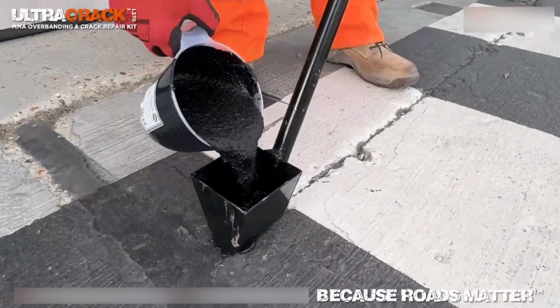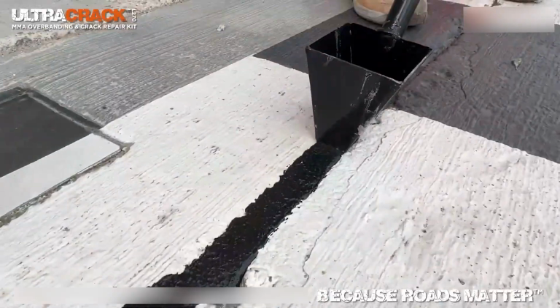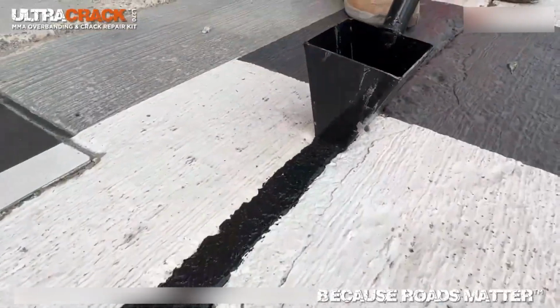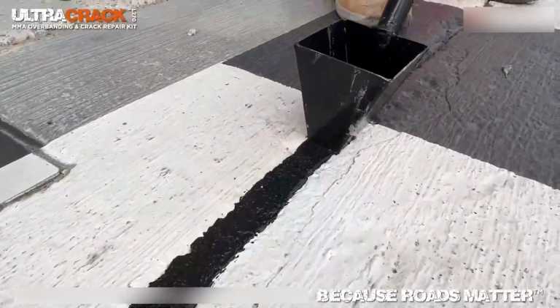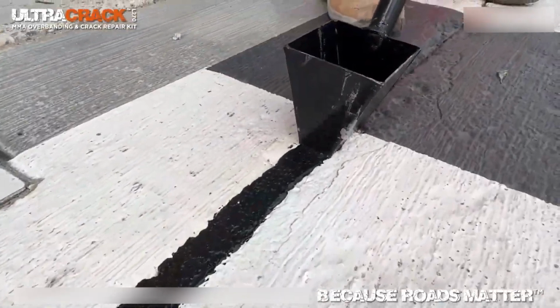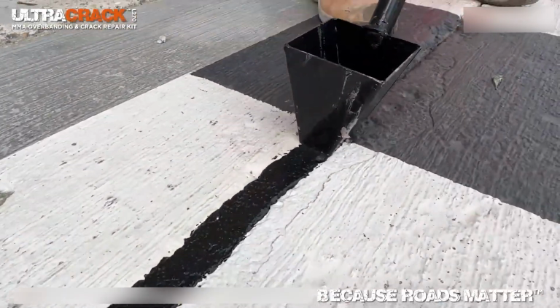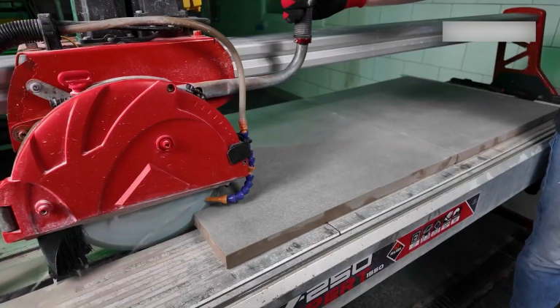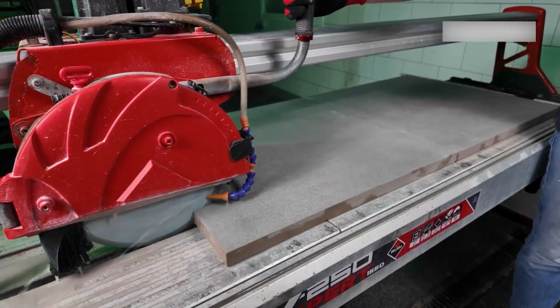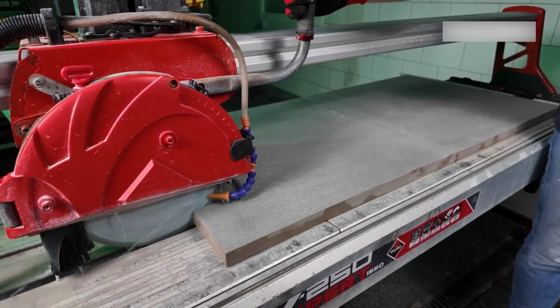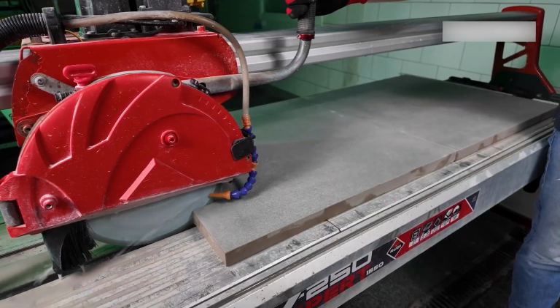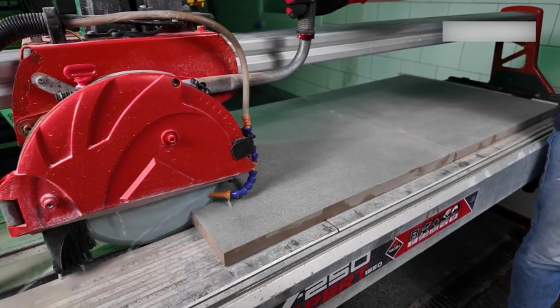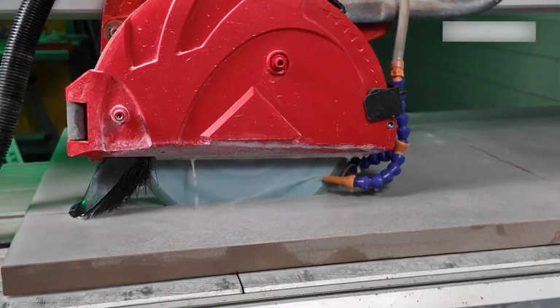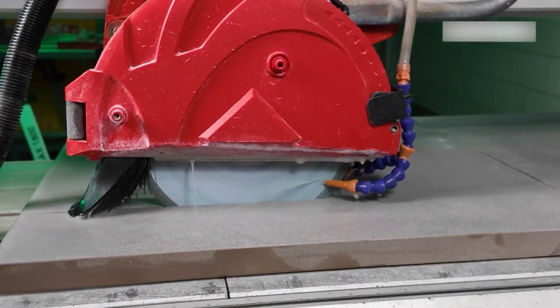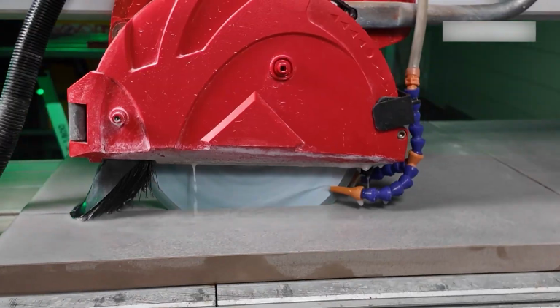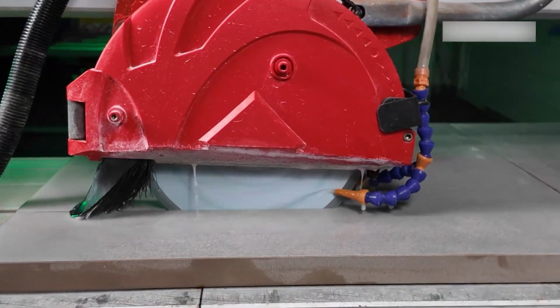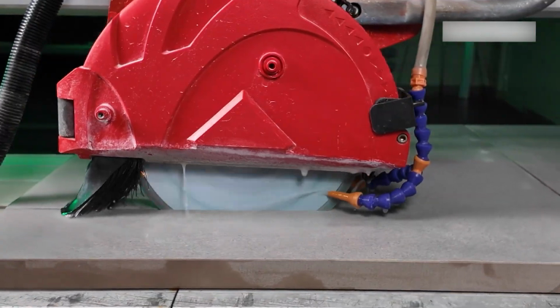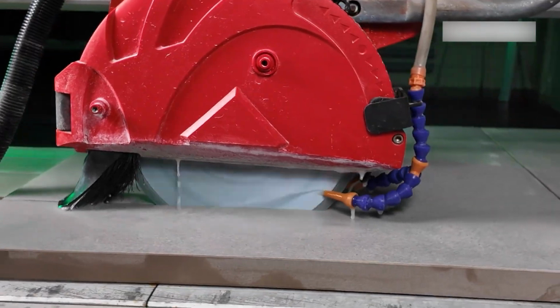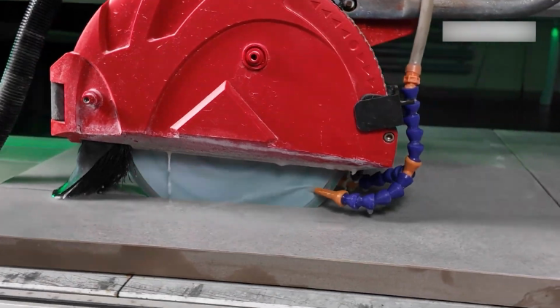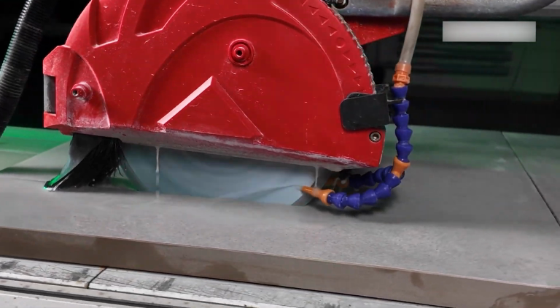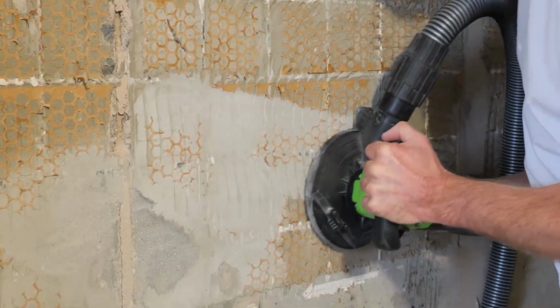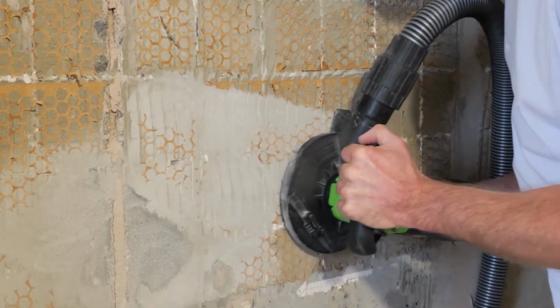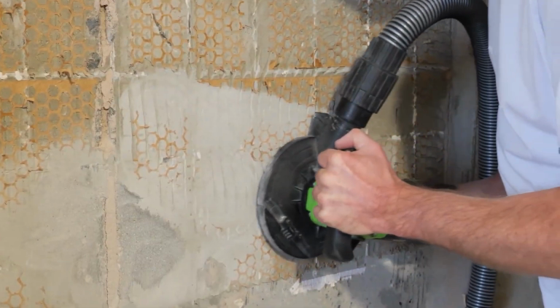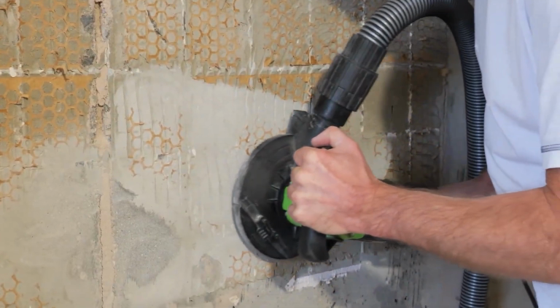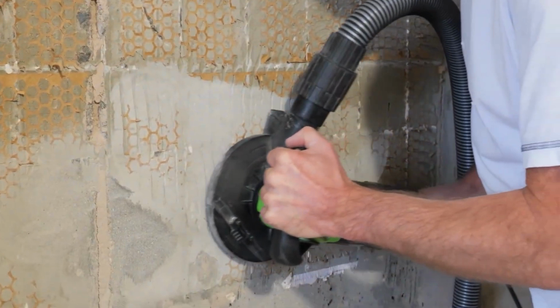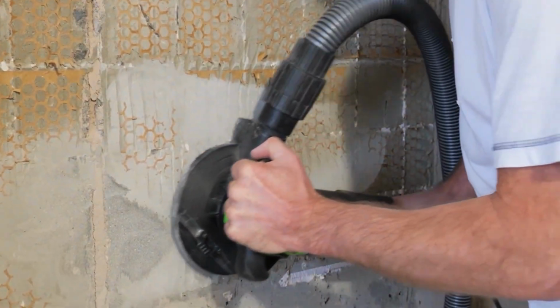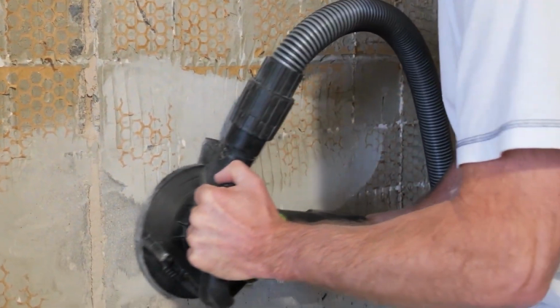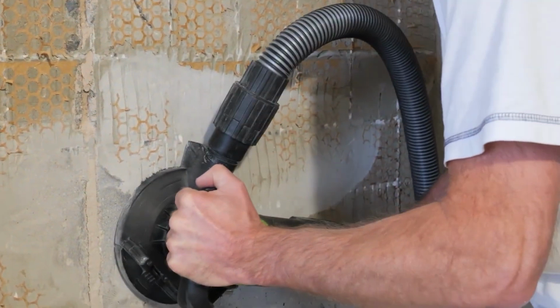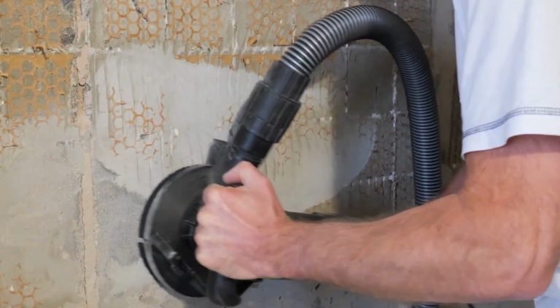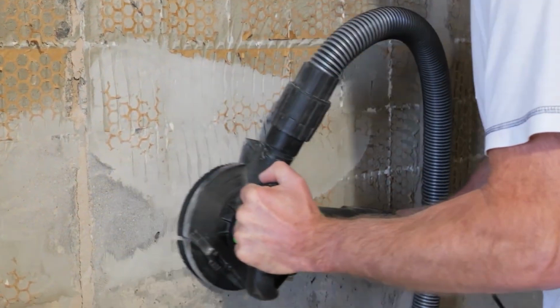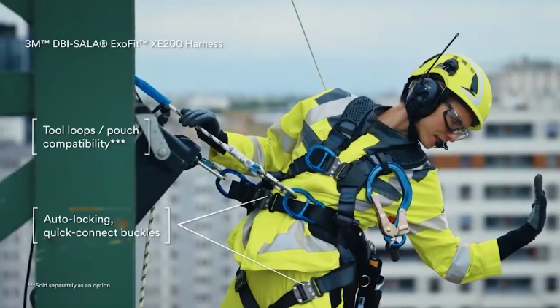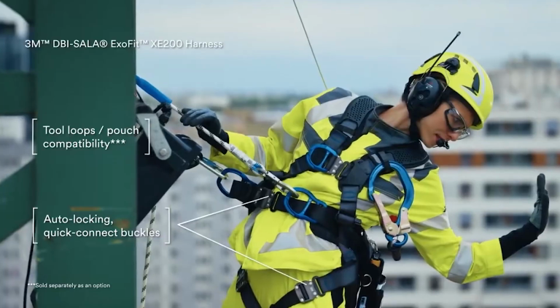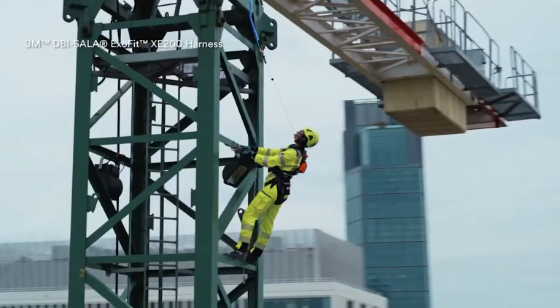Hello and welcome to The Chop Busters, where we explore 20 mind-blowing construction technologies and tools that are changing how the world is built.